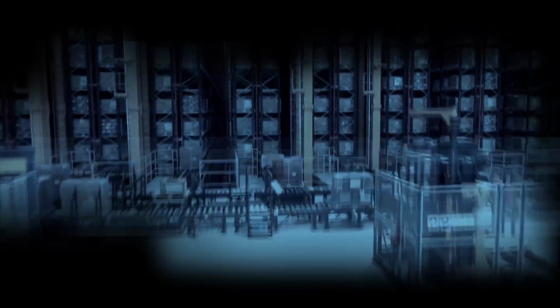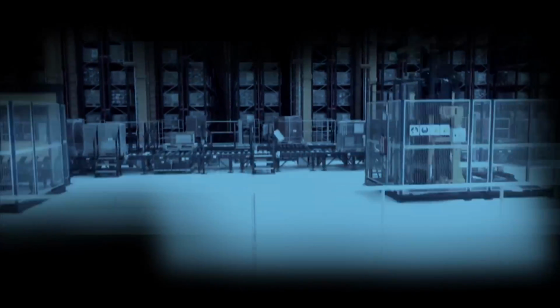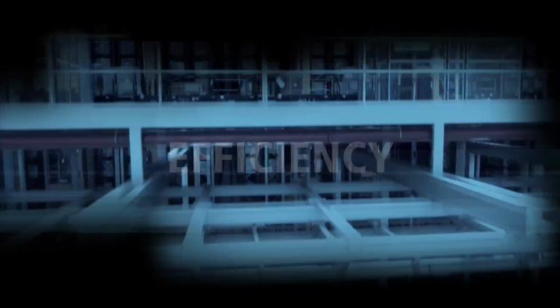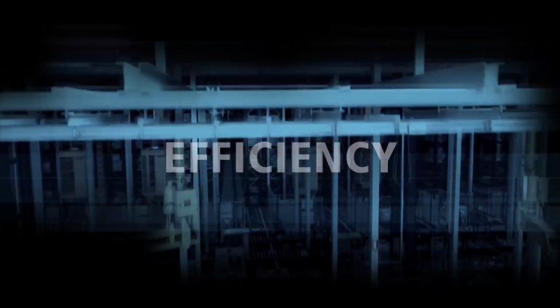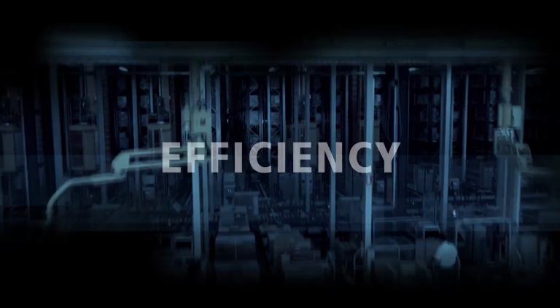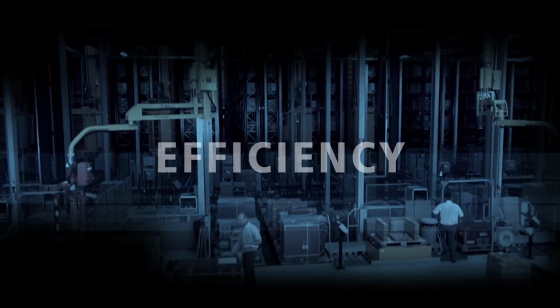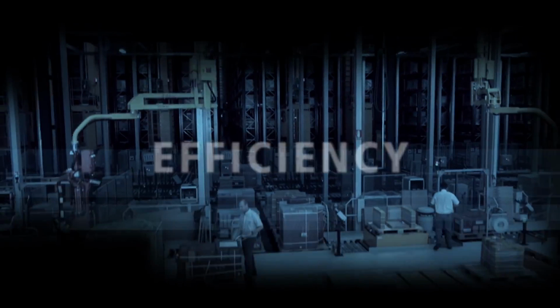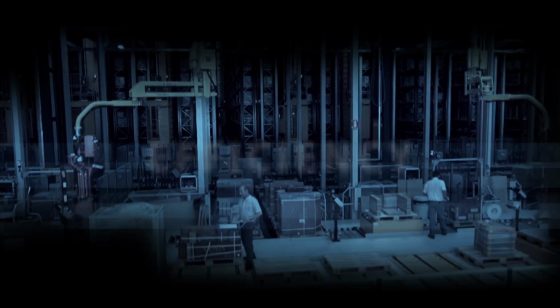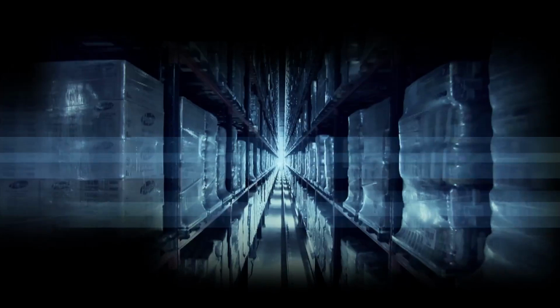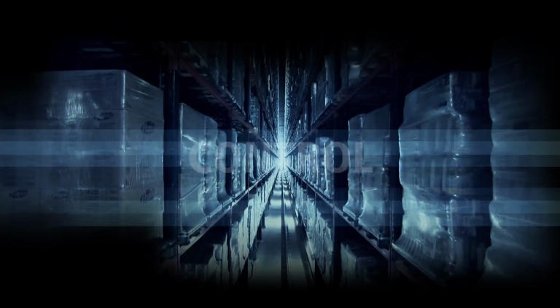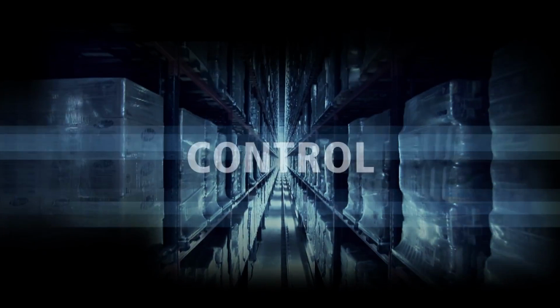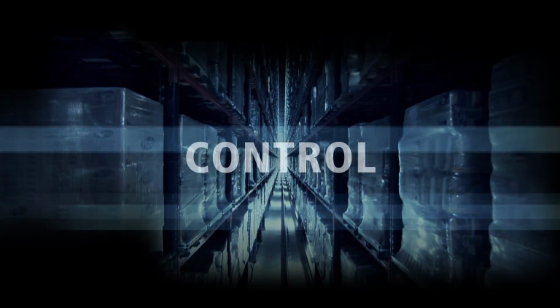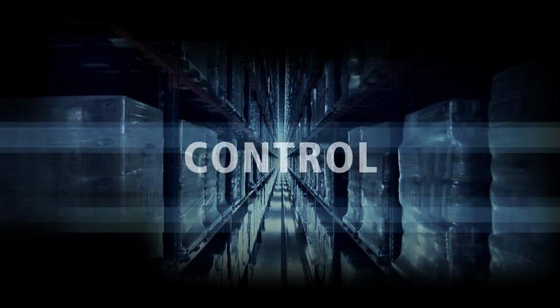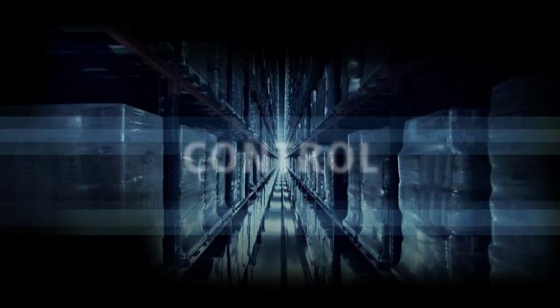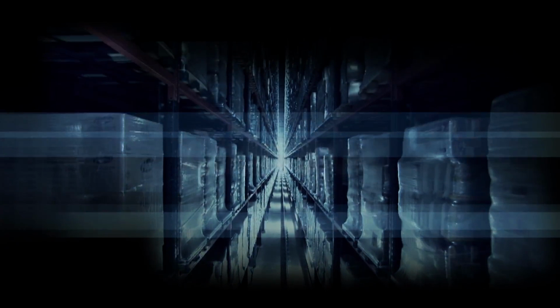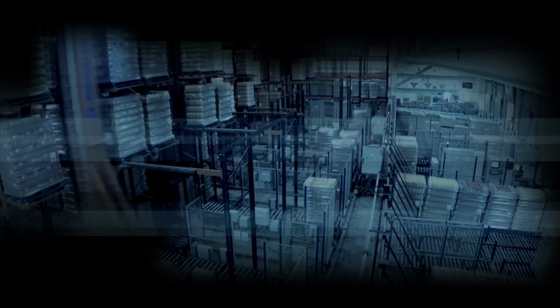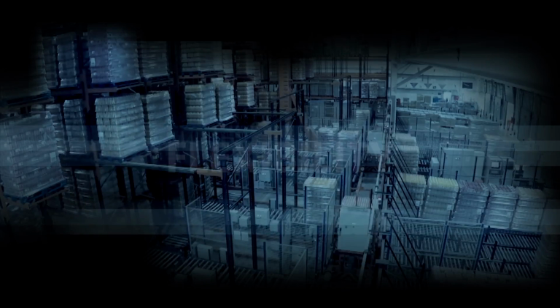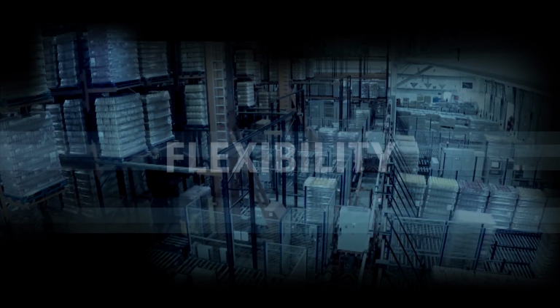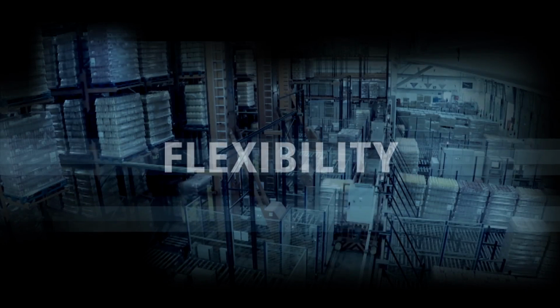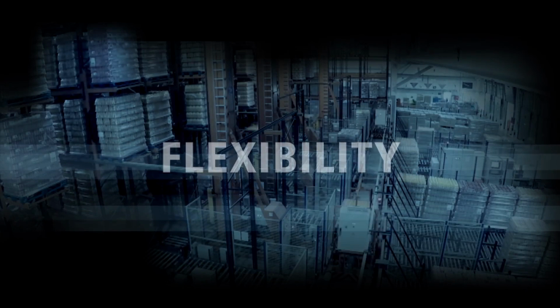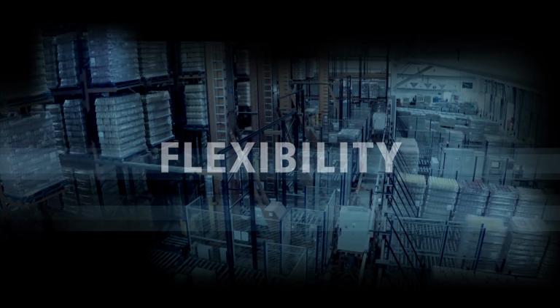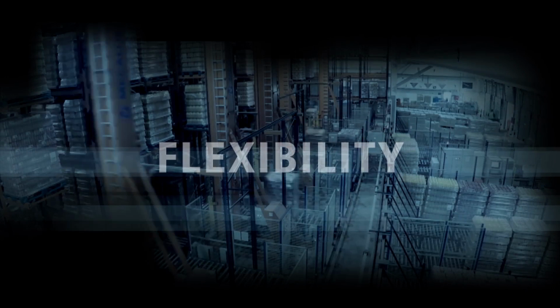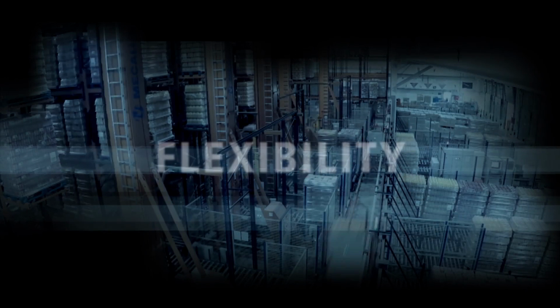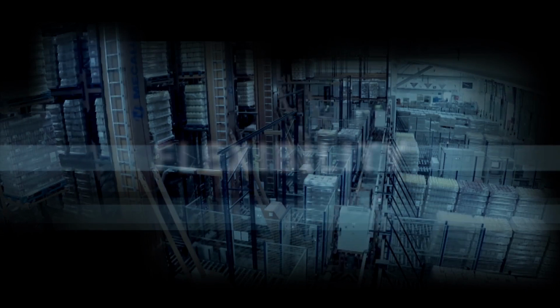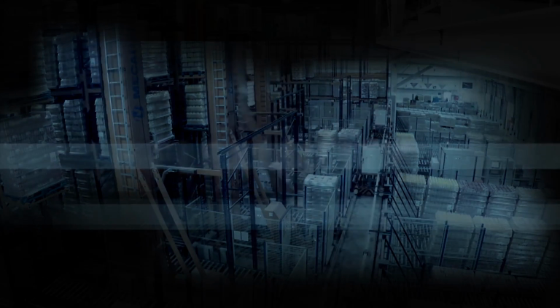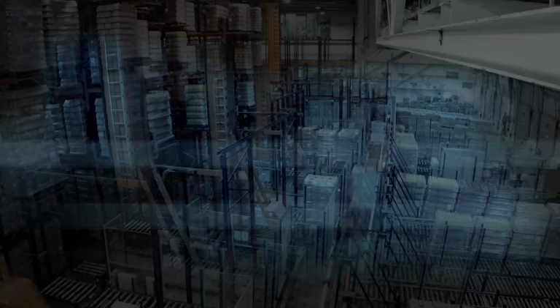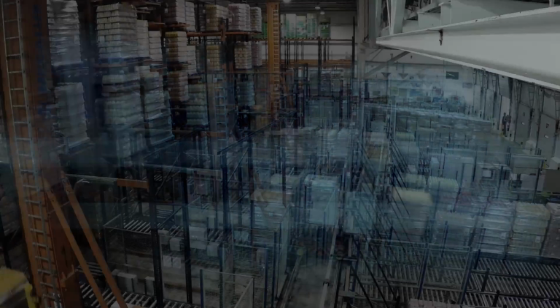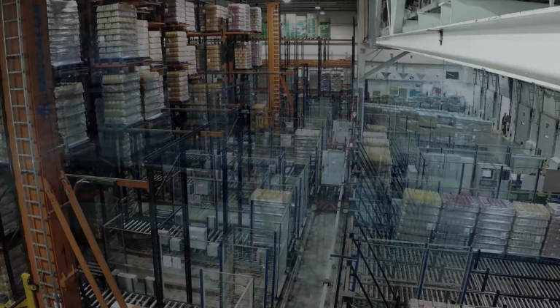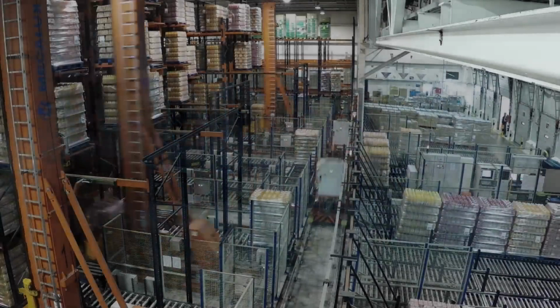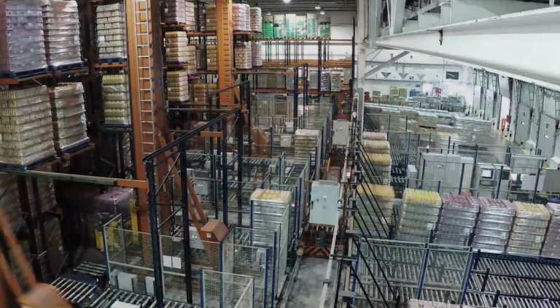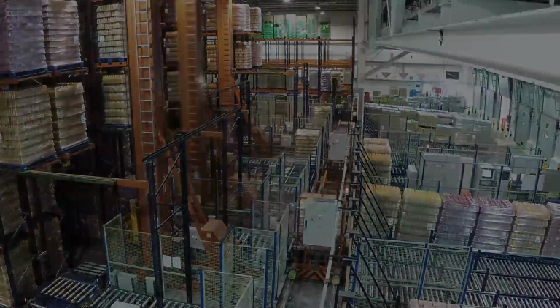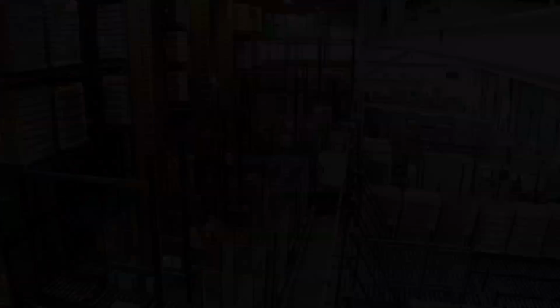EZWMS — efficiency, control and flexibility to achieve success in the logistics supply chain.